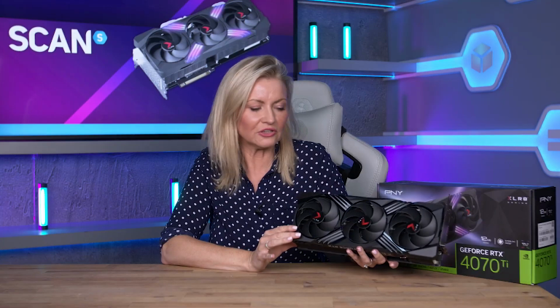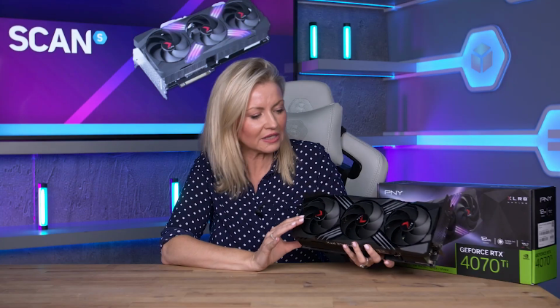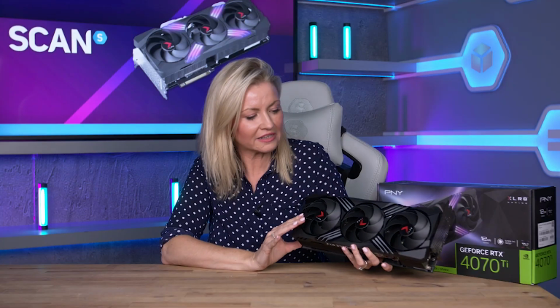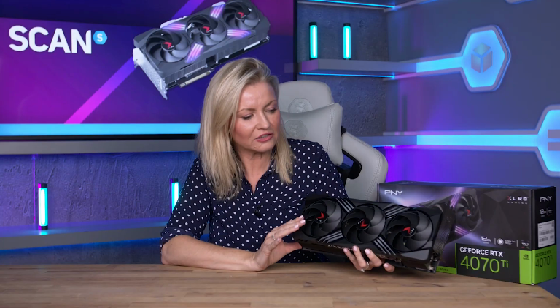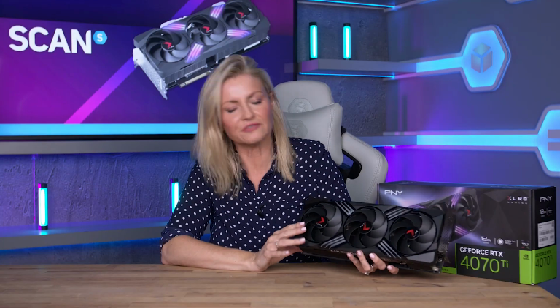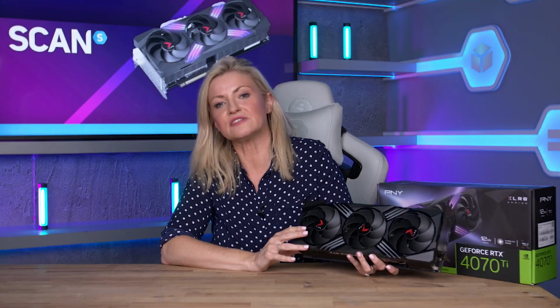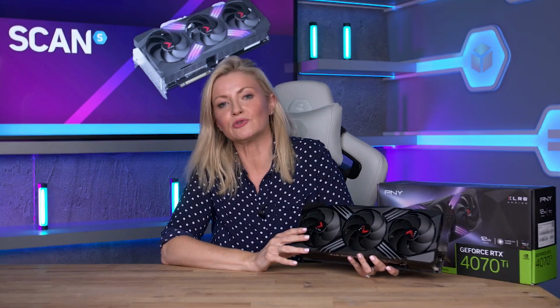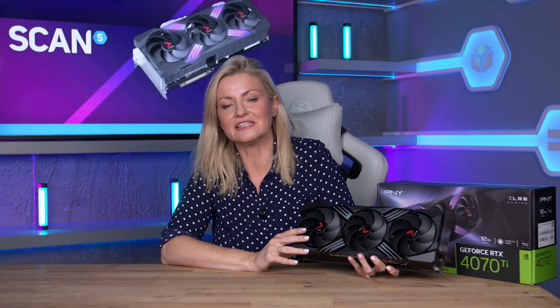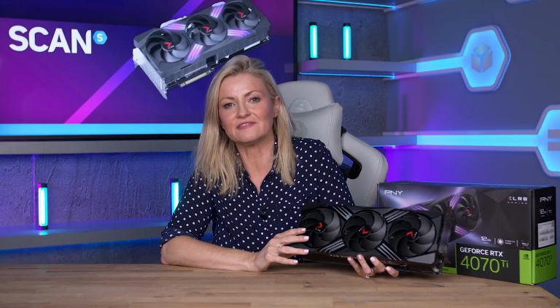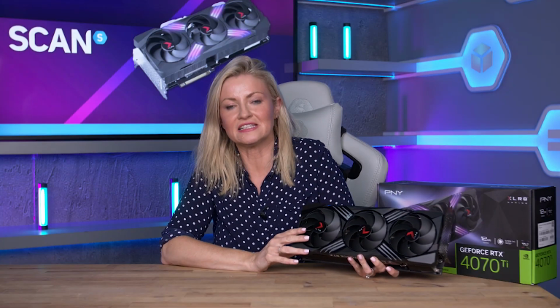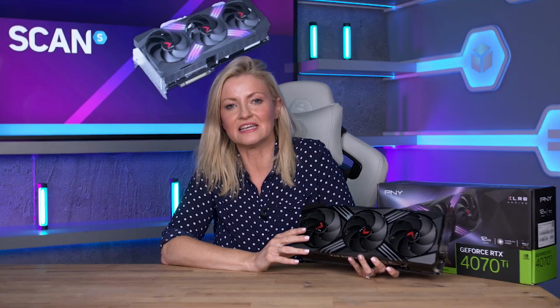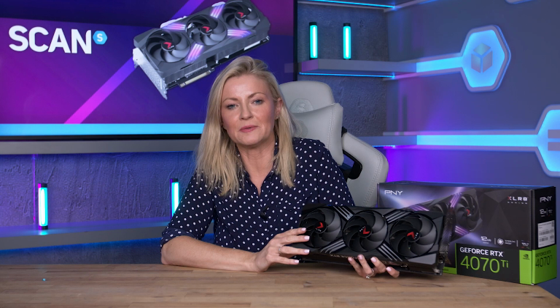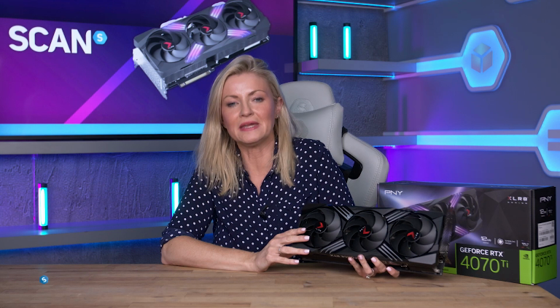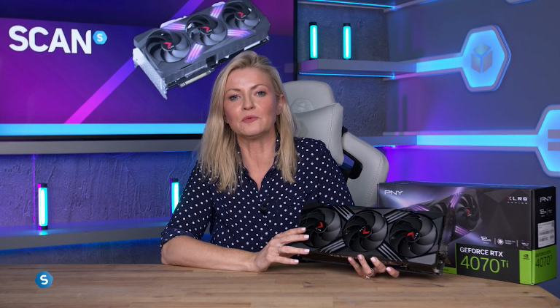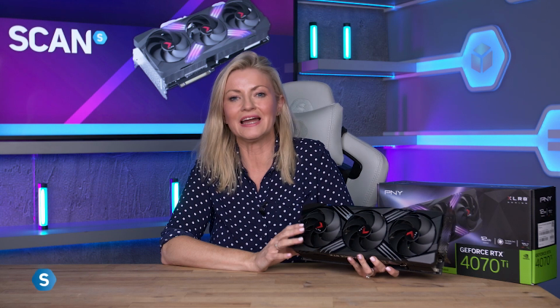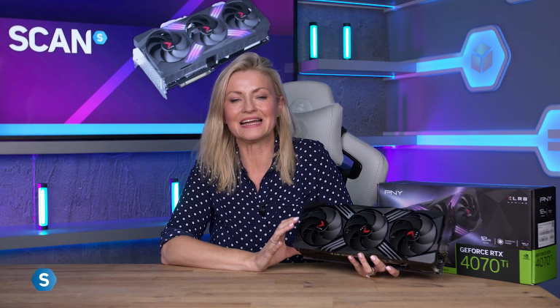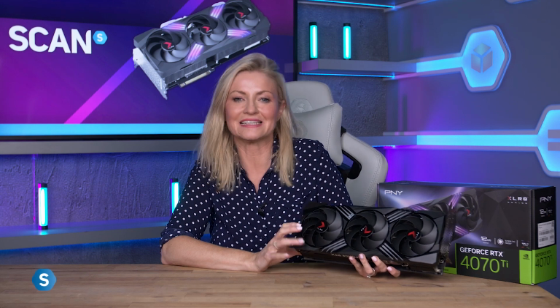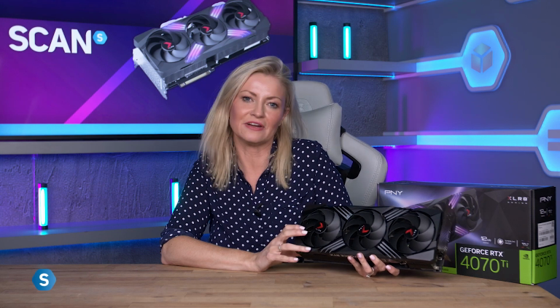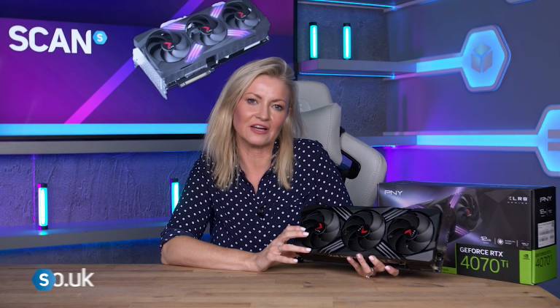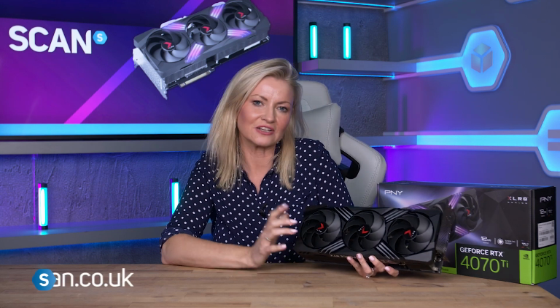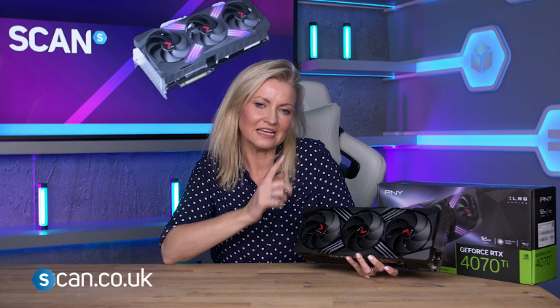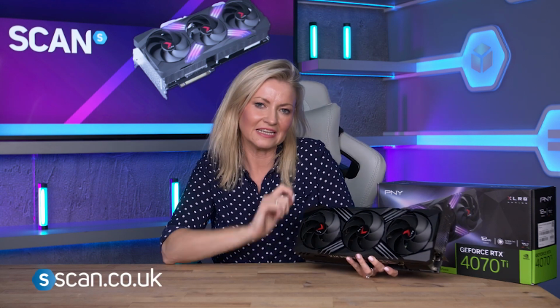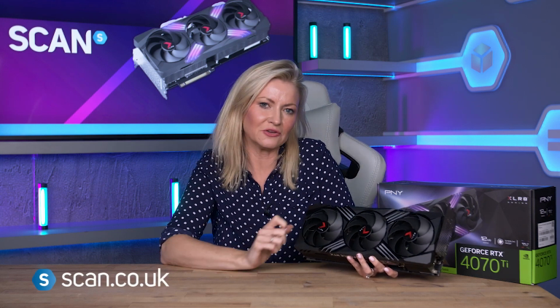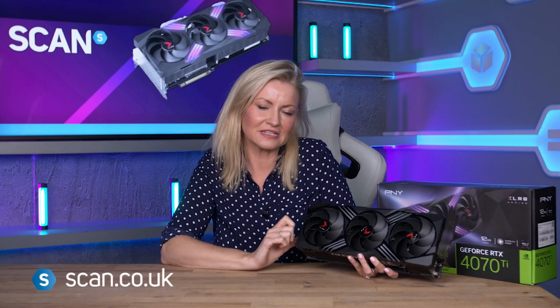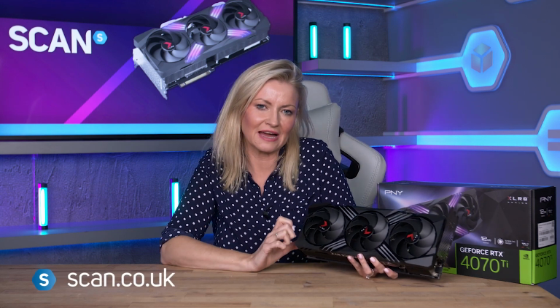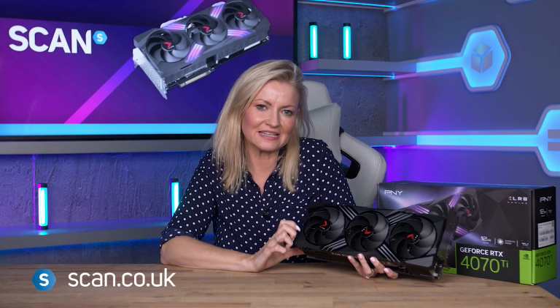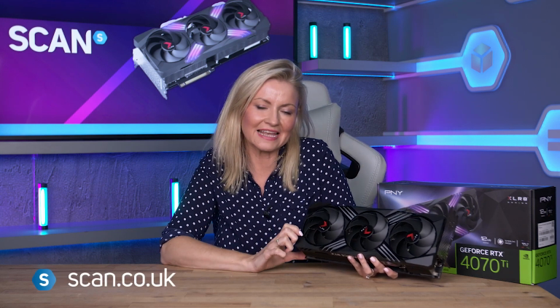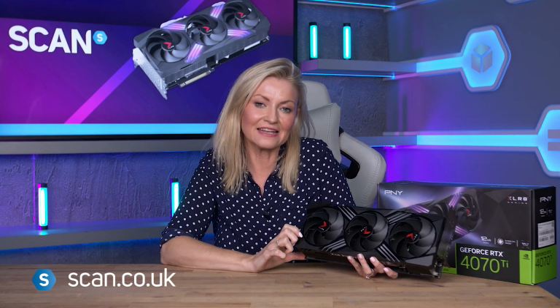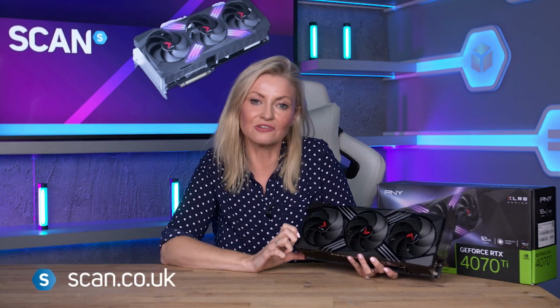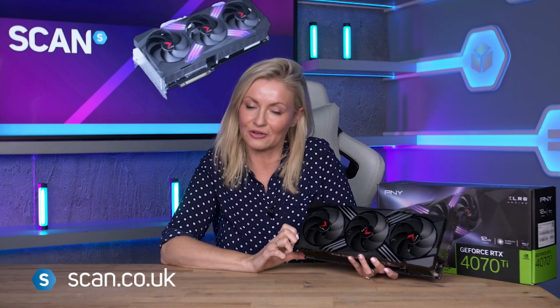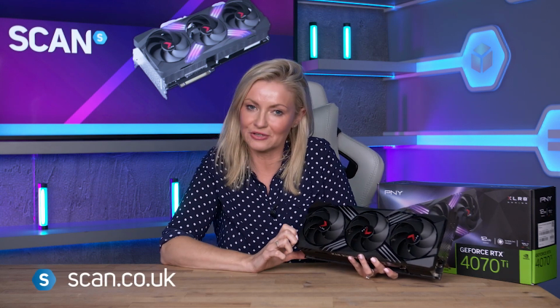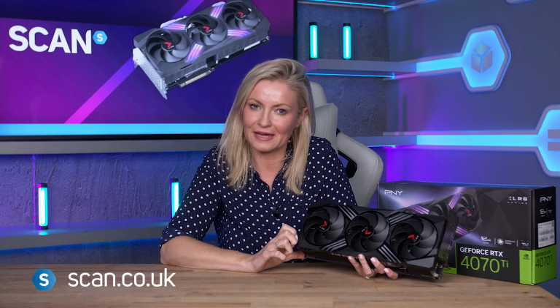If you like the look of this 4070 Ti PNY Accelerate card, you can get yours now at scan.co.uk.